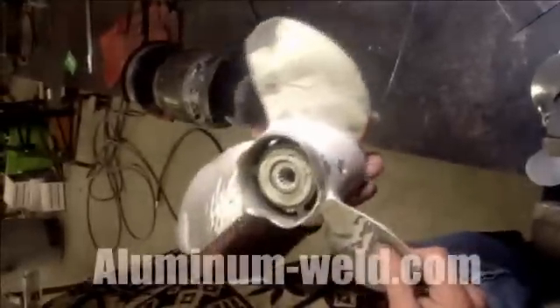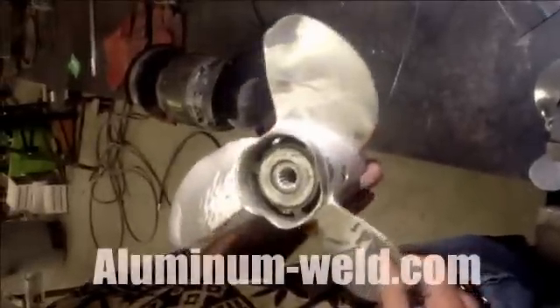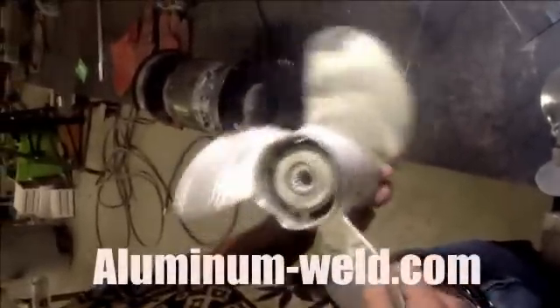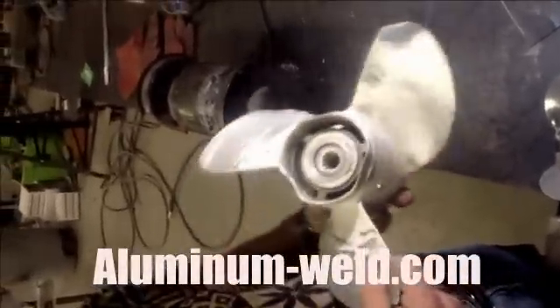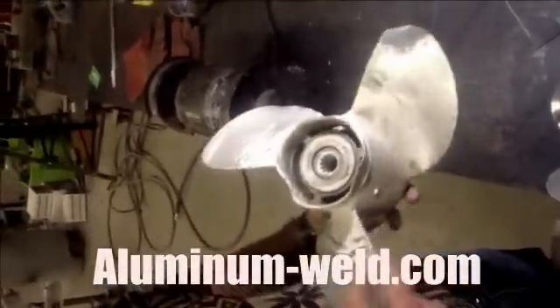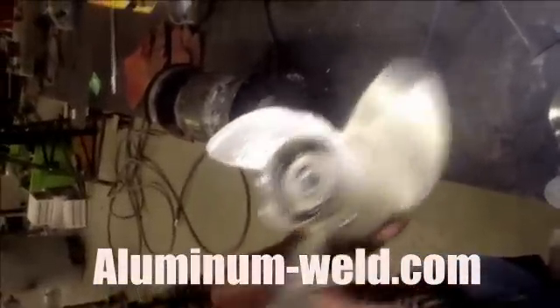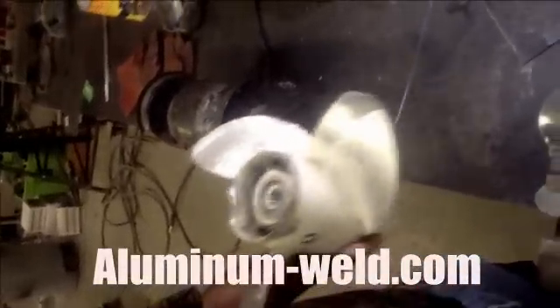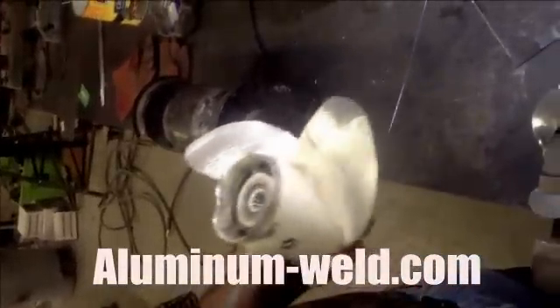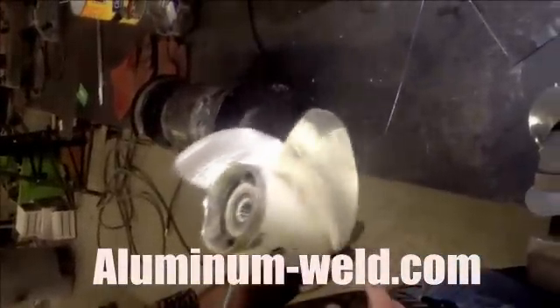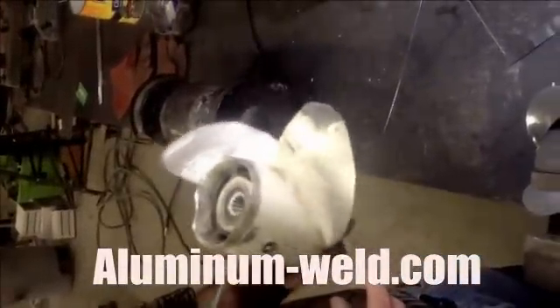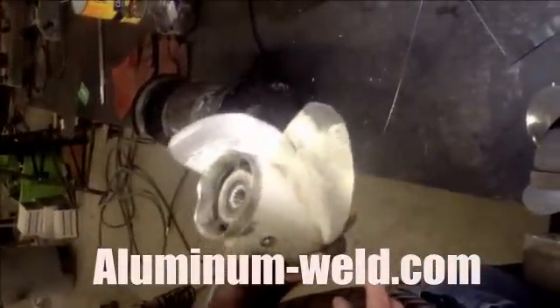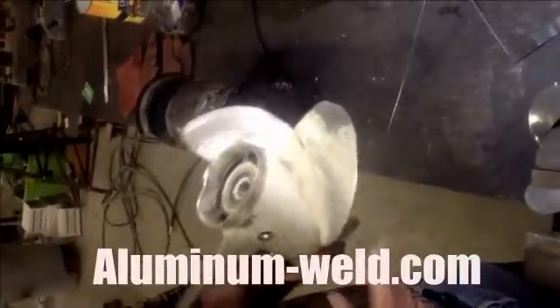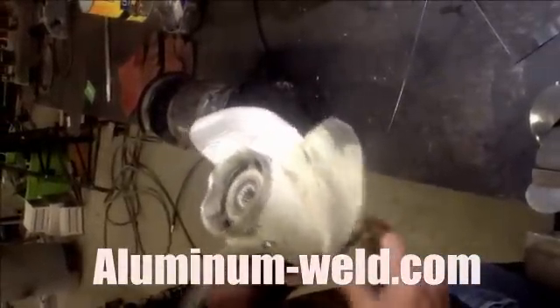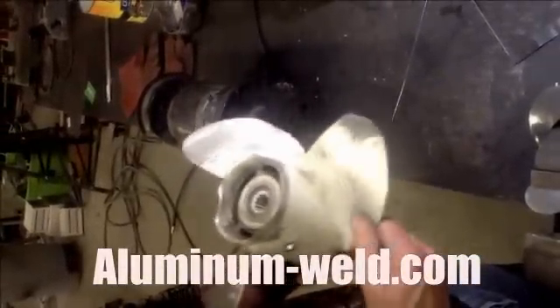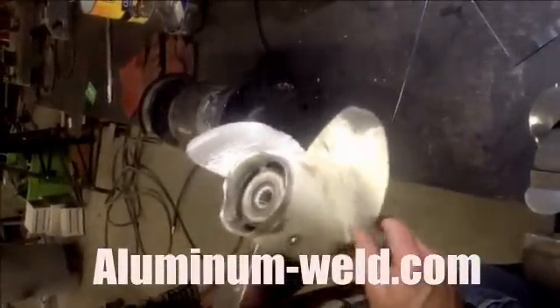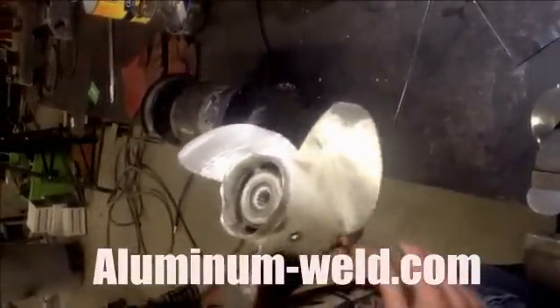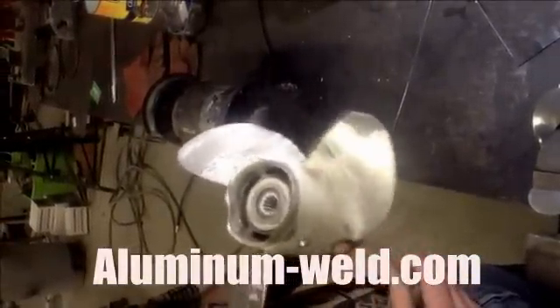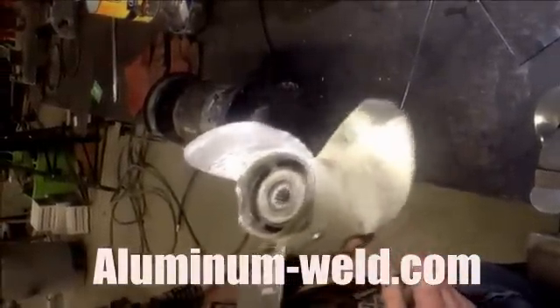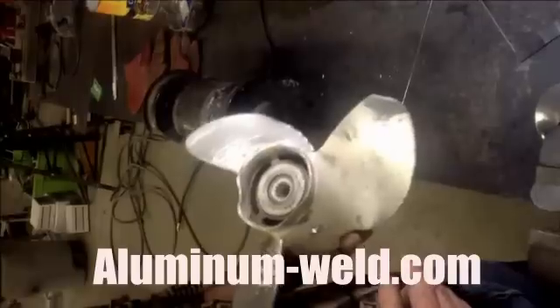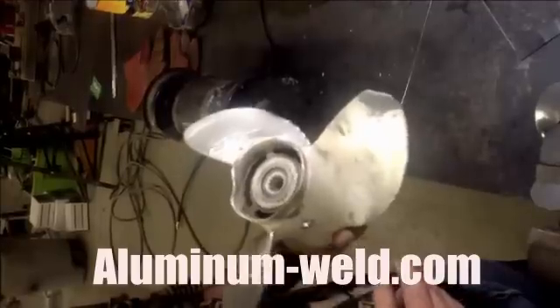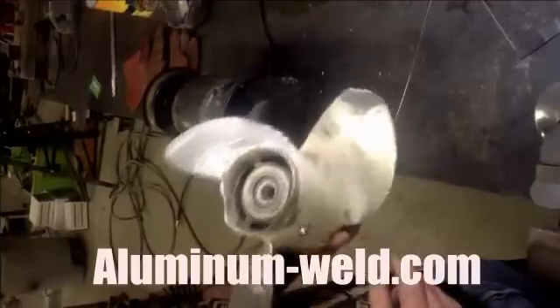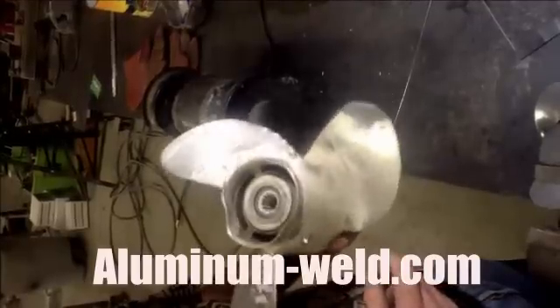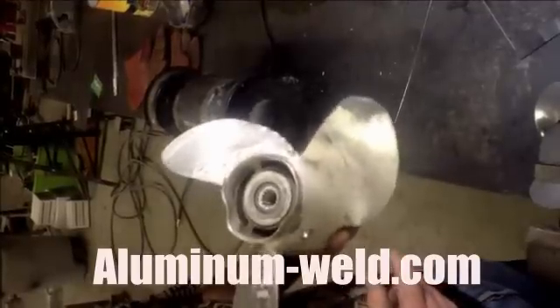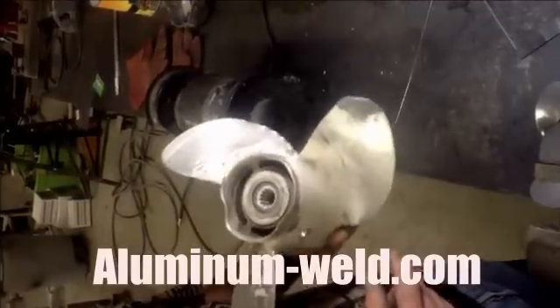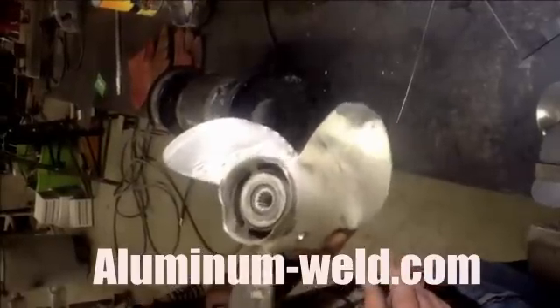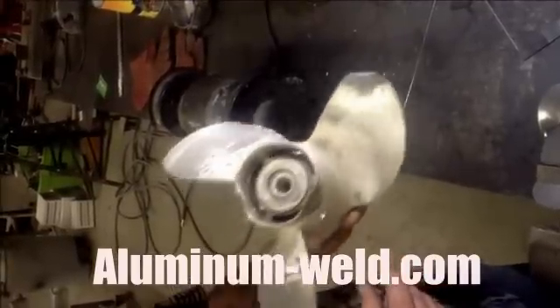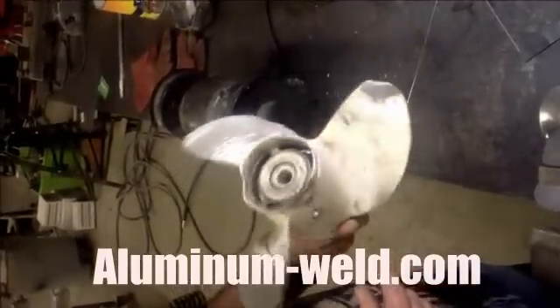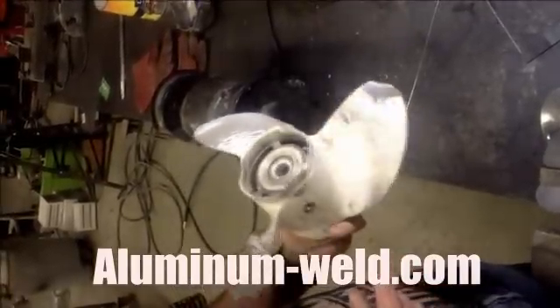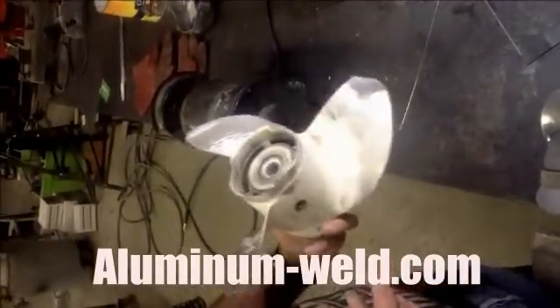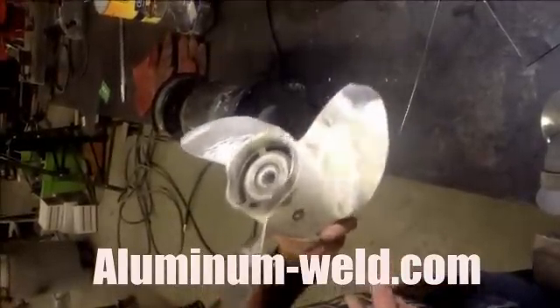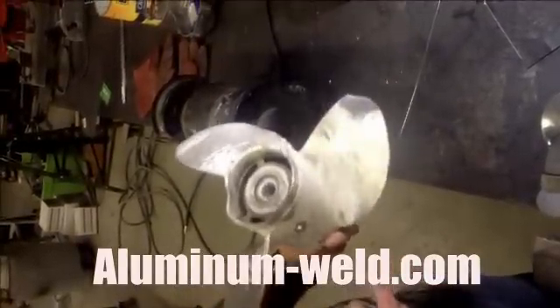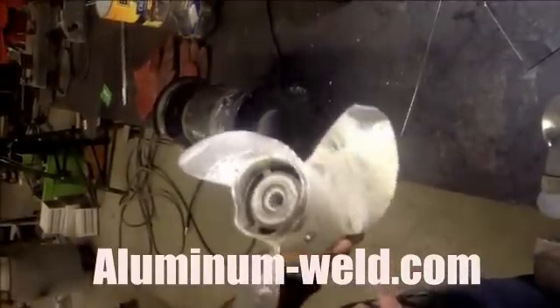Now we're going to do a prop repair using this product from aluminum-weld.com called HTS 735.